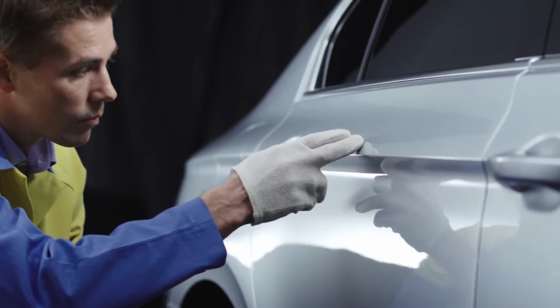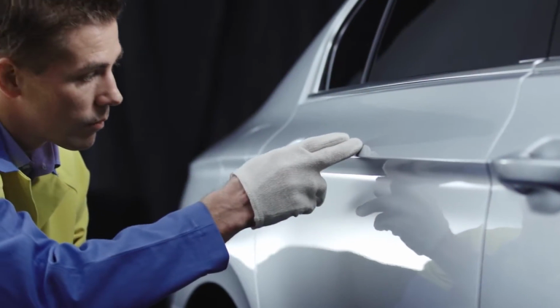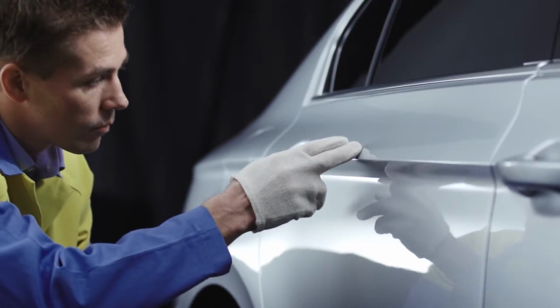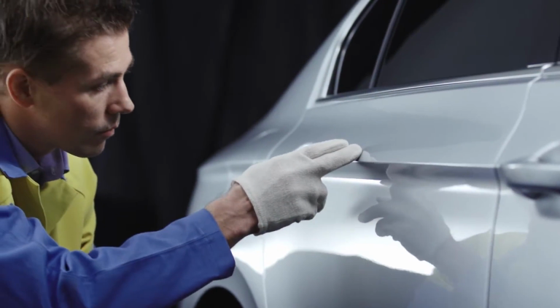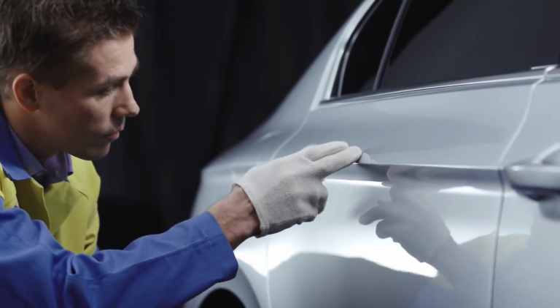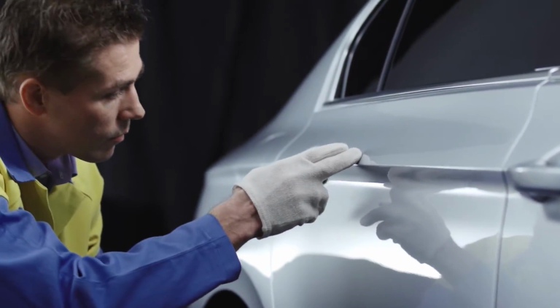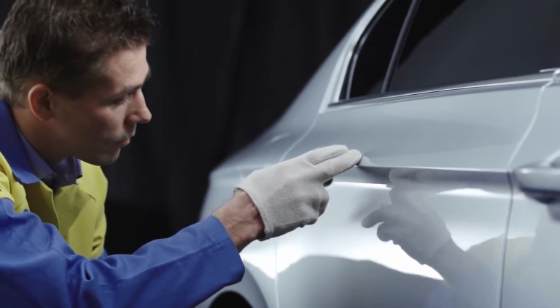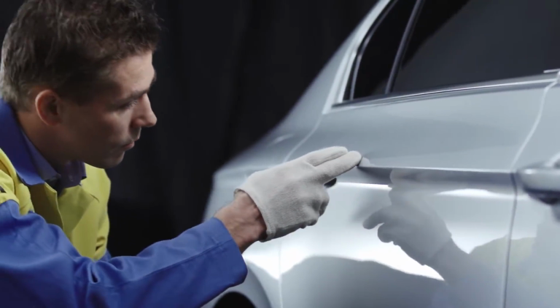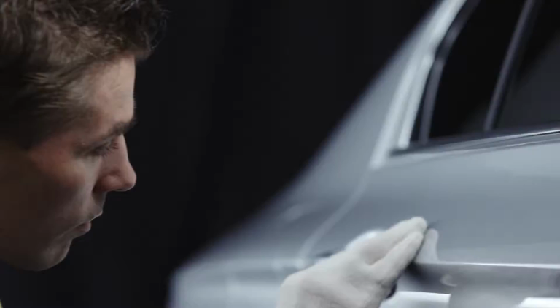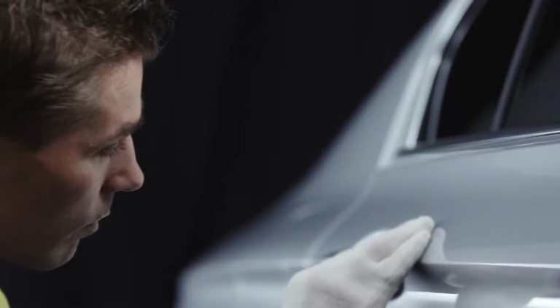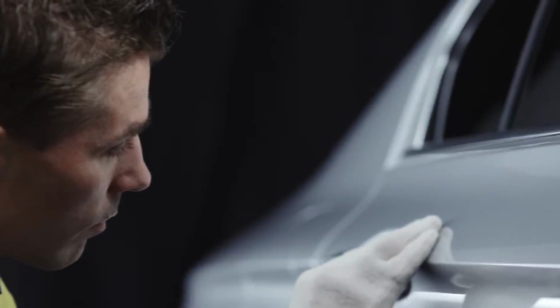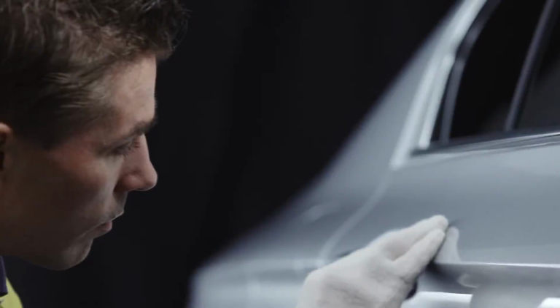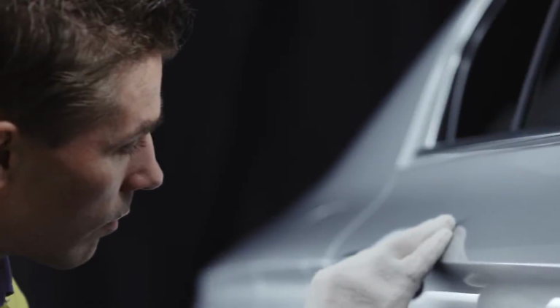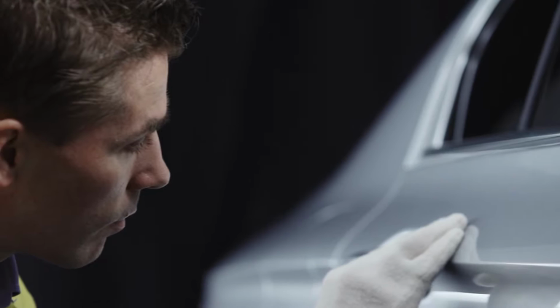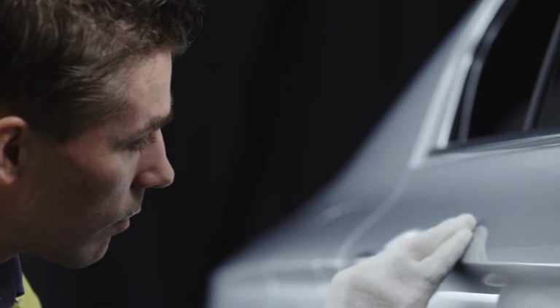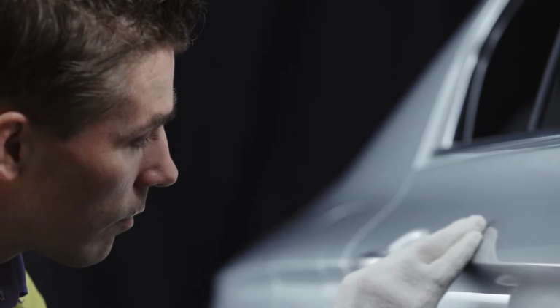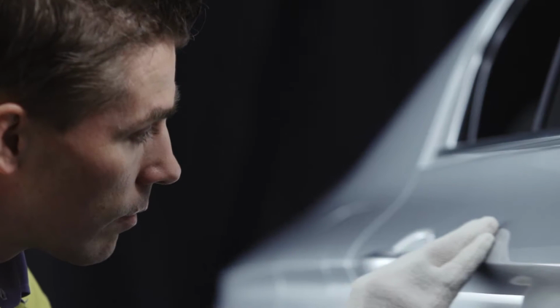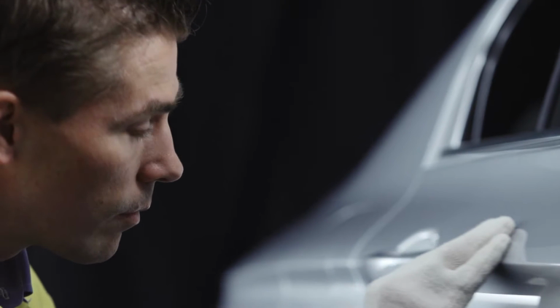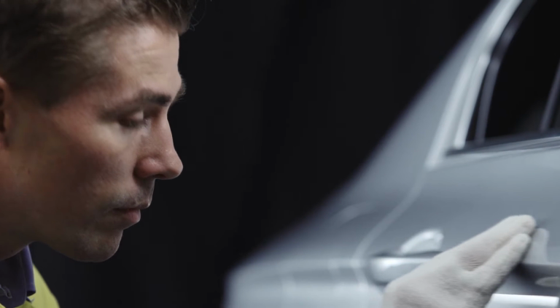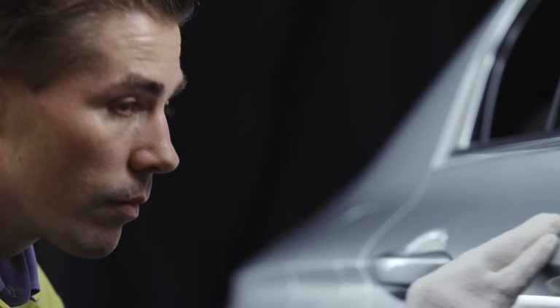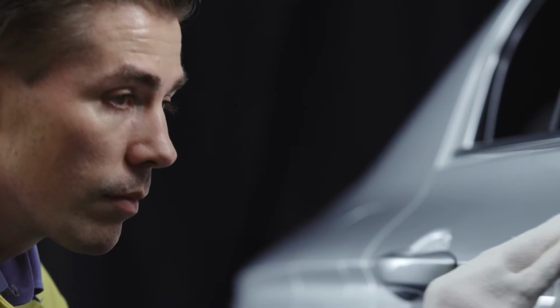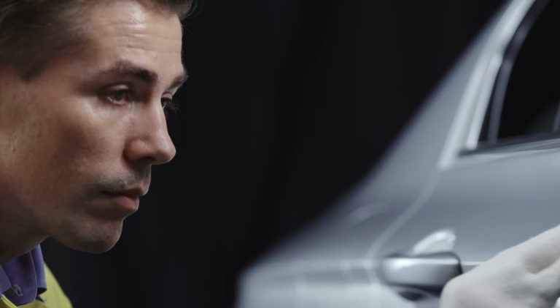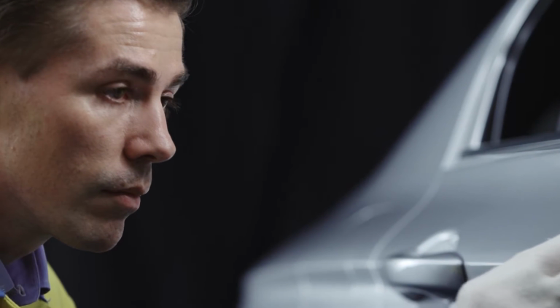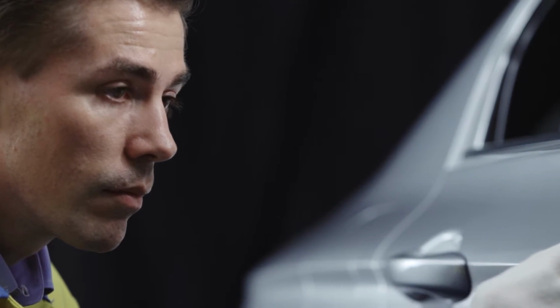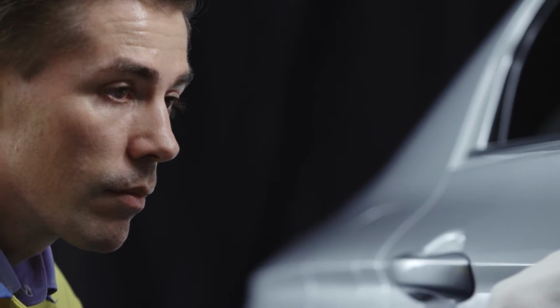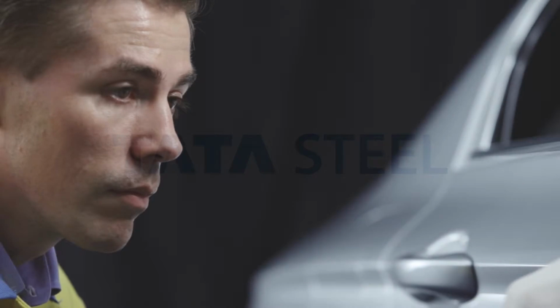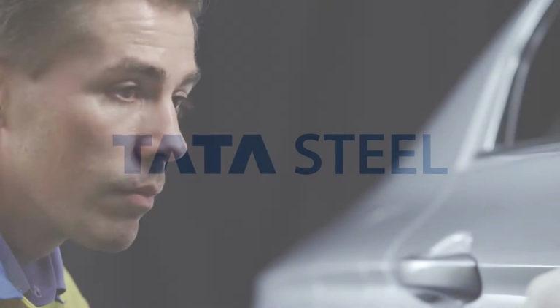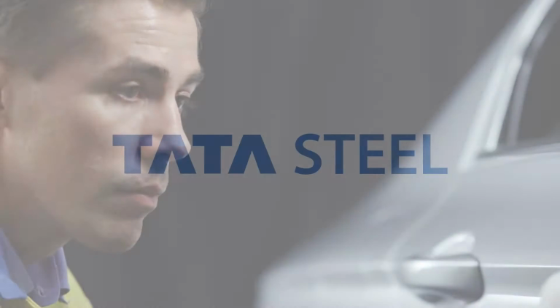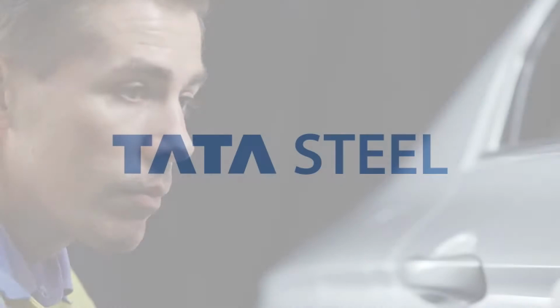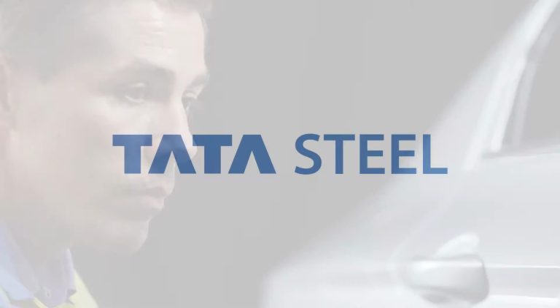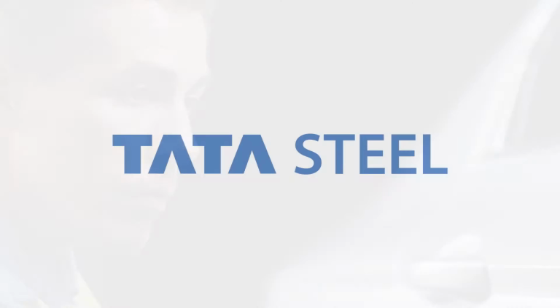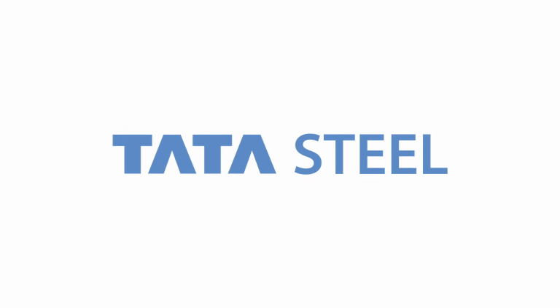Tata Steel, your partner for hot-dip galvanized outer panels.